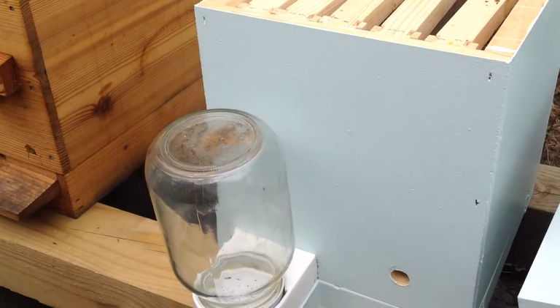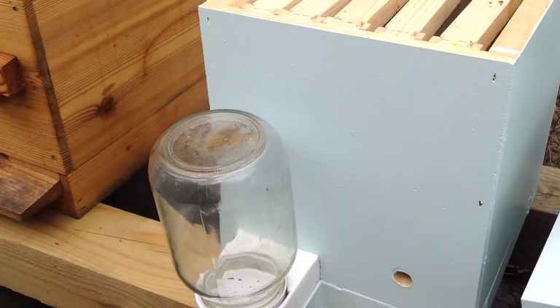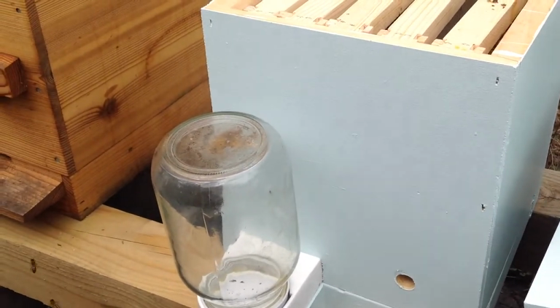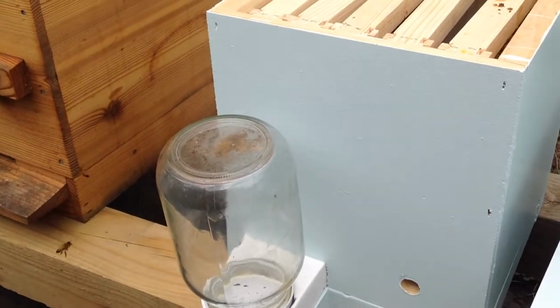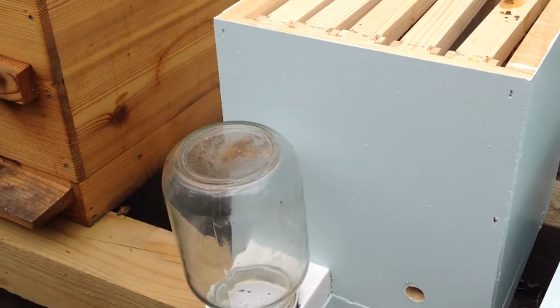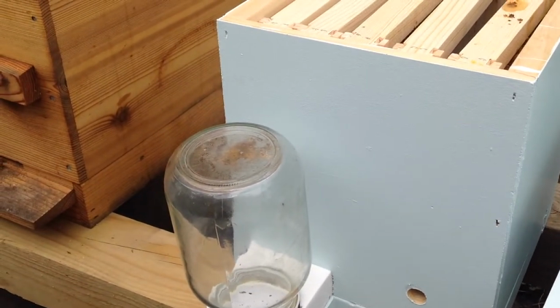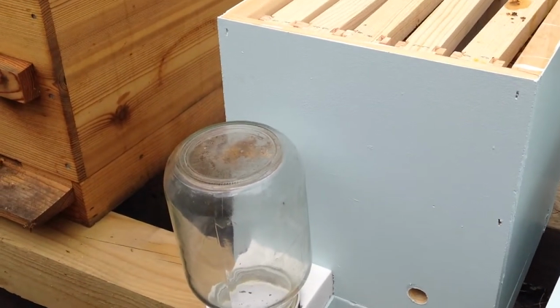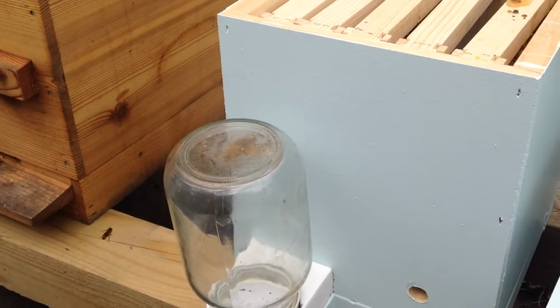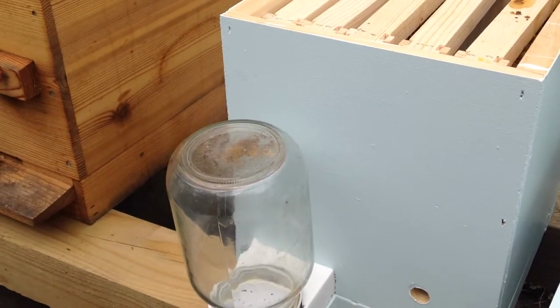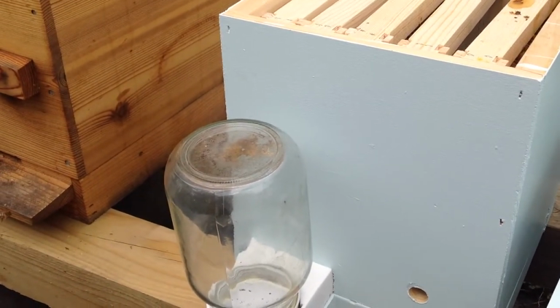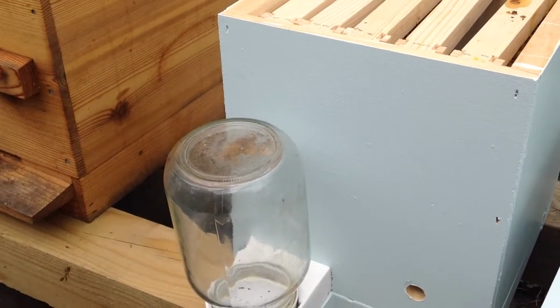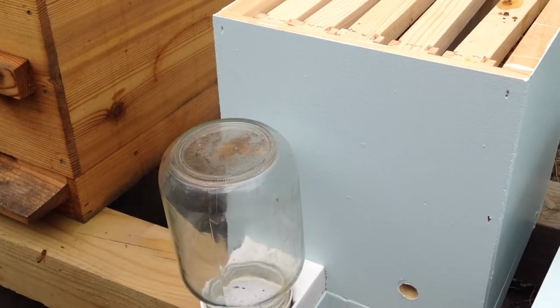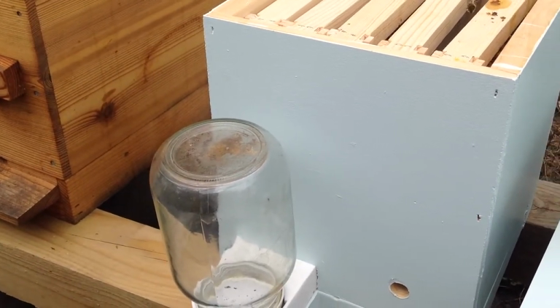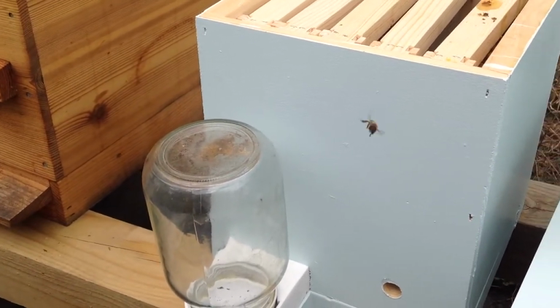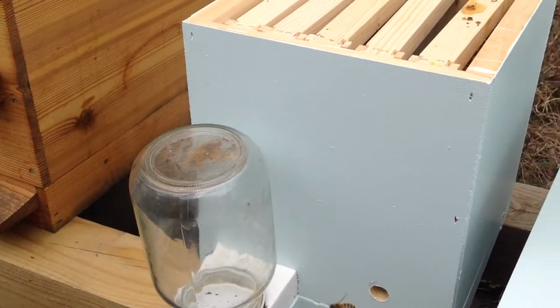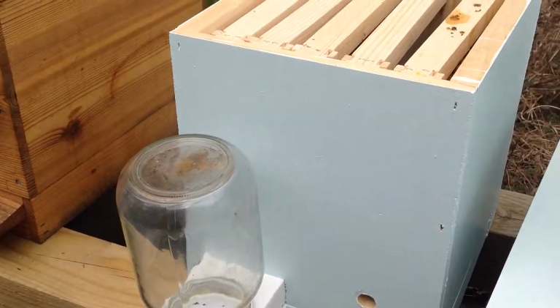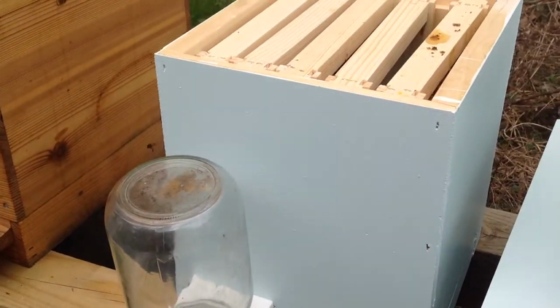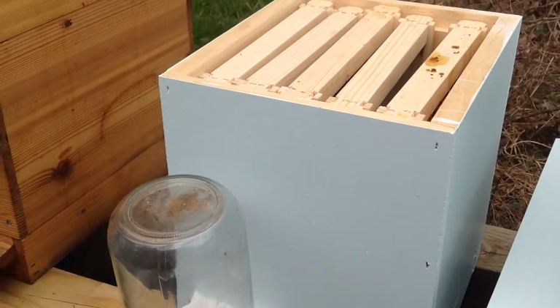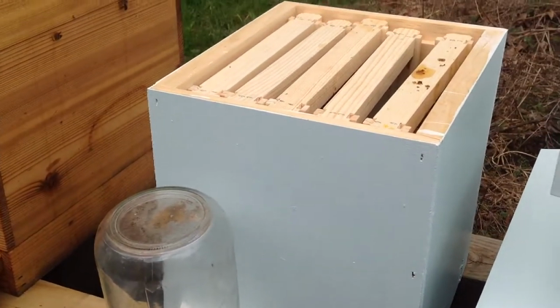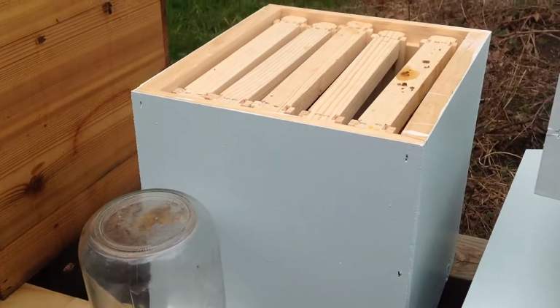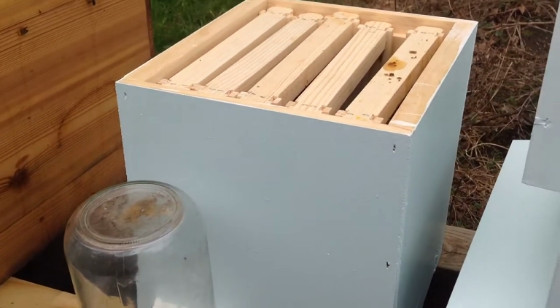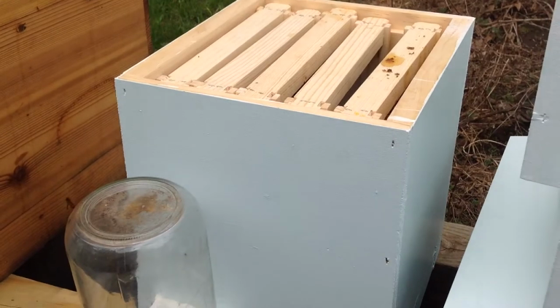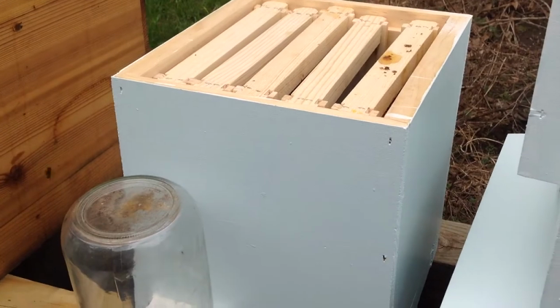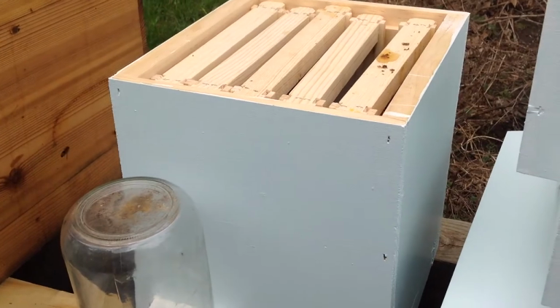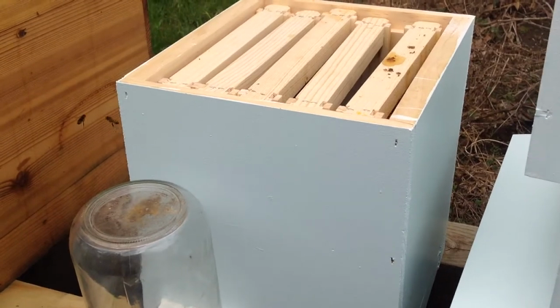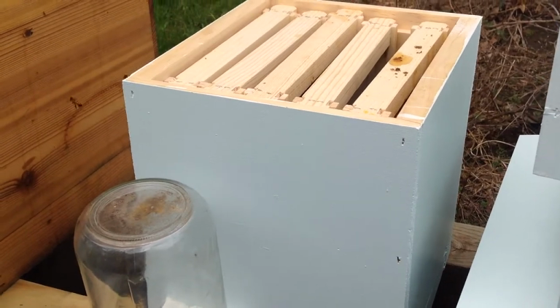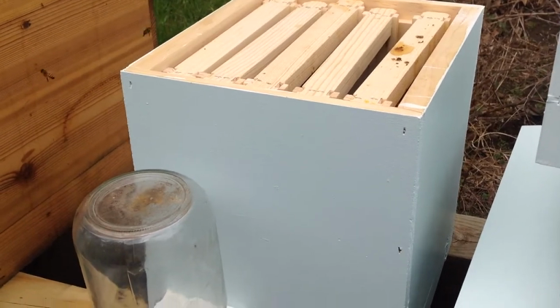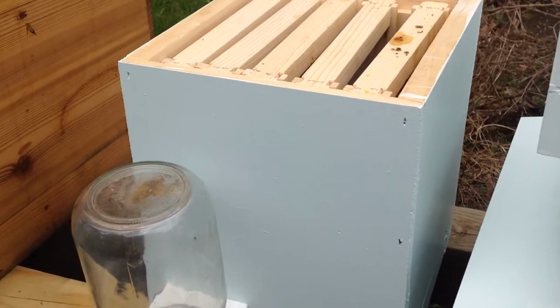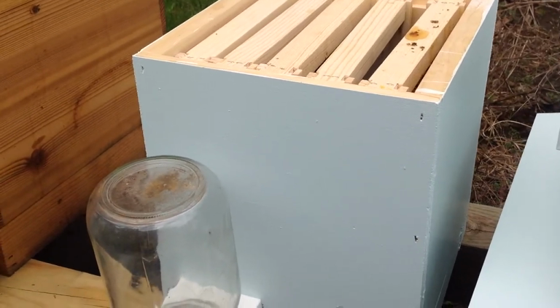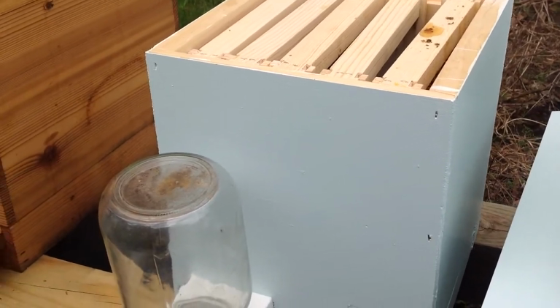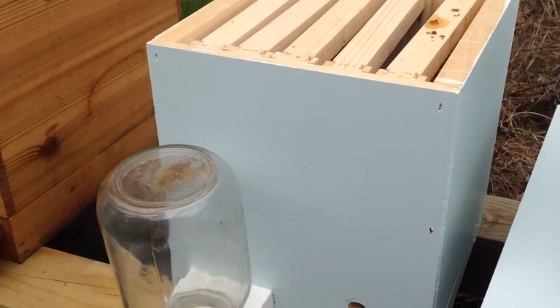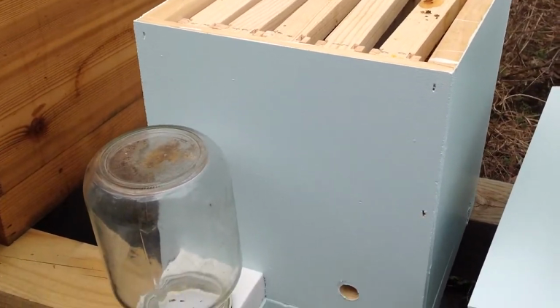This is Mike from Hillside Hives. This is for my beekeeper followers — I want to show you the experiment I'm going to do this year.